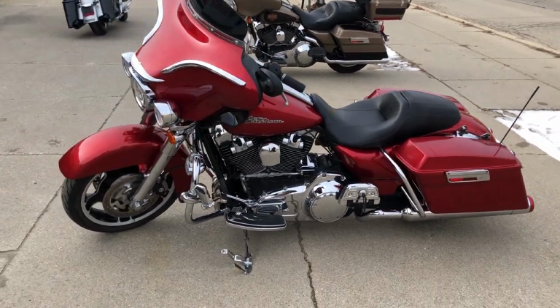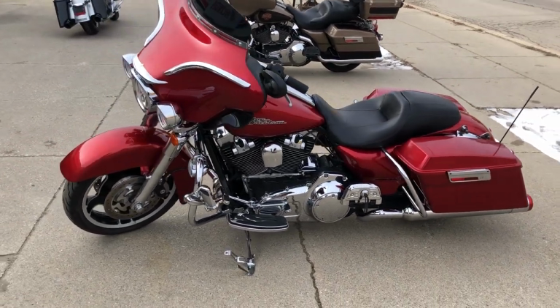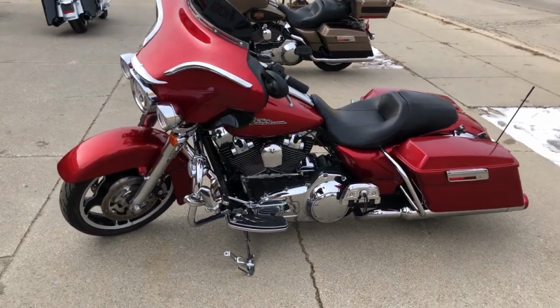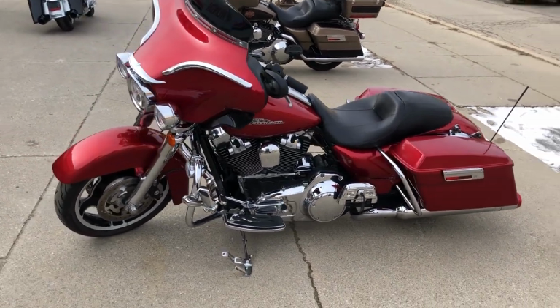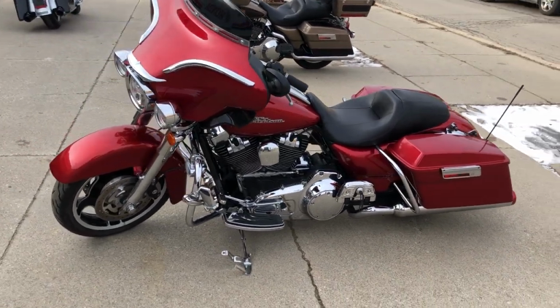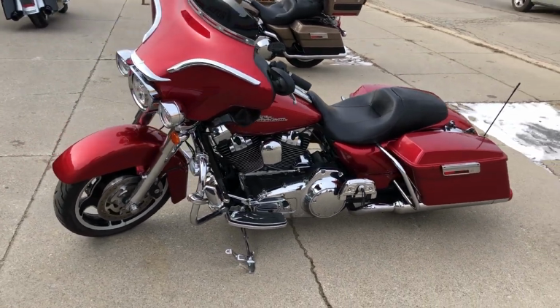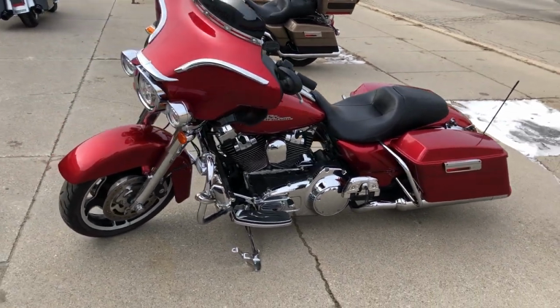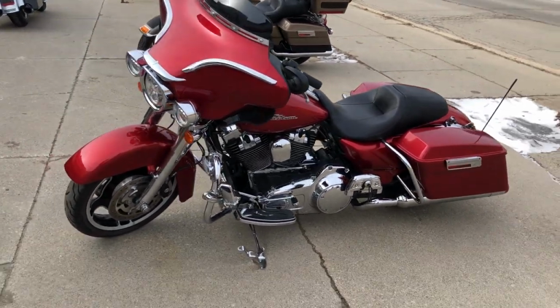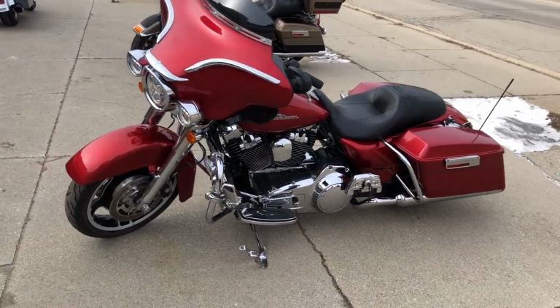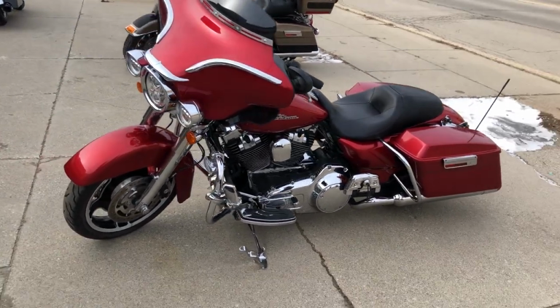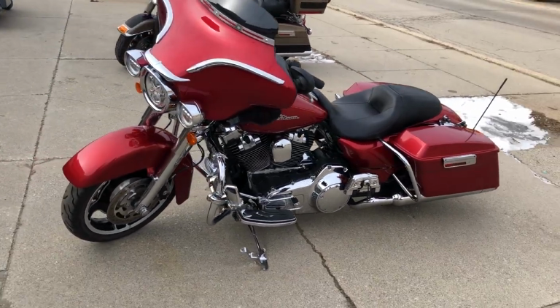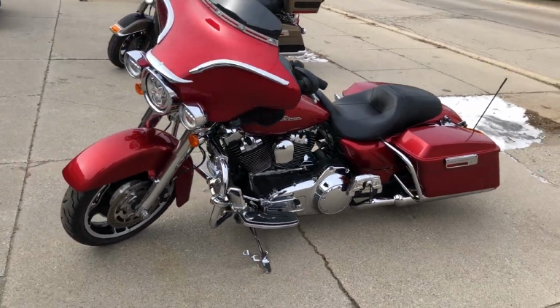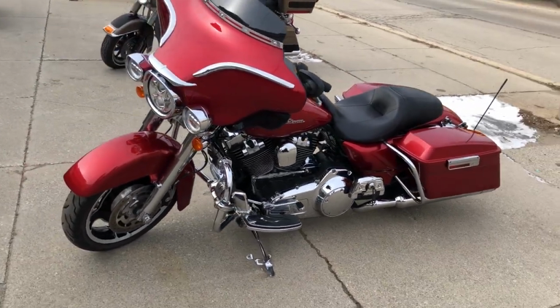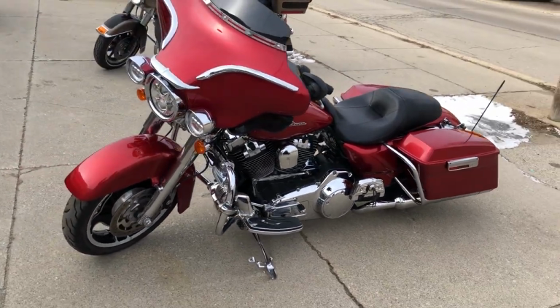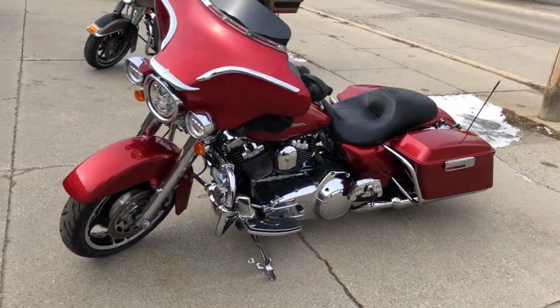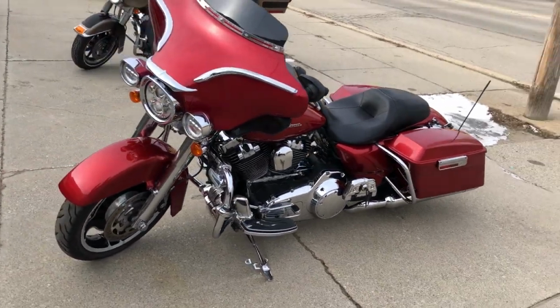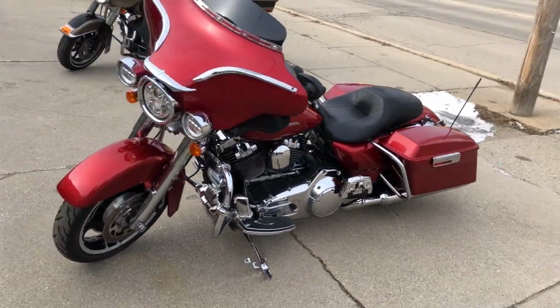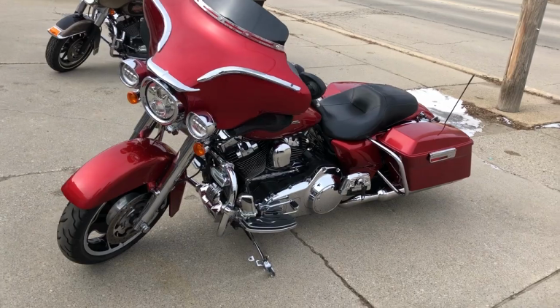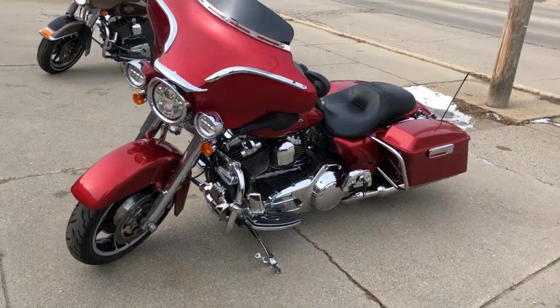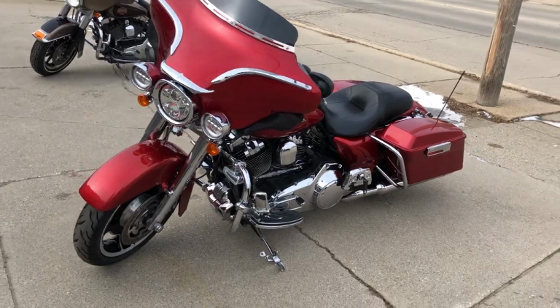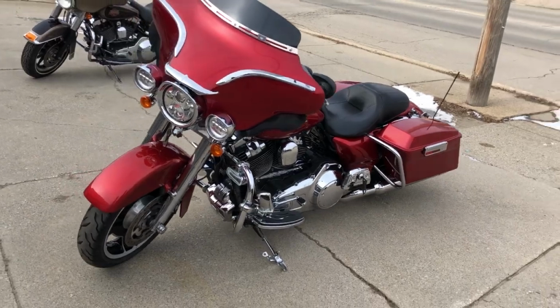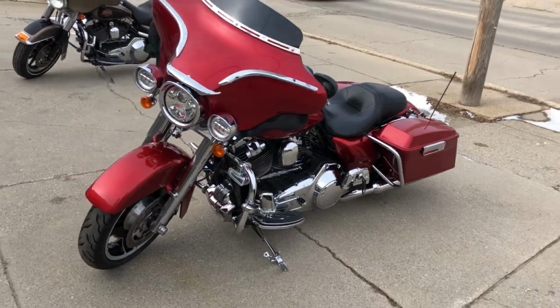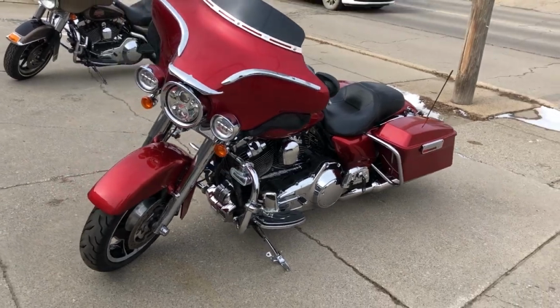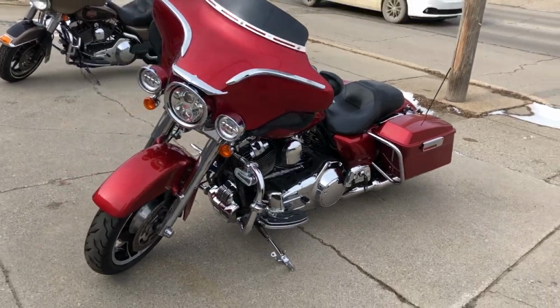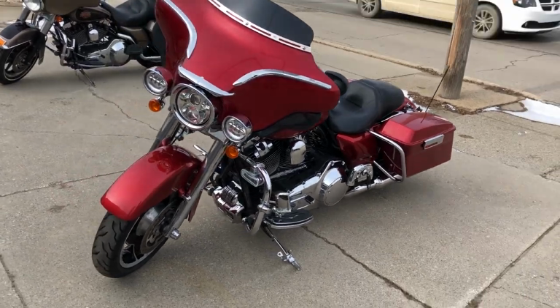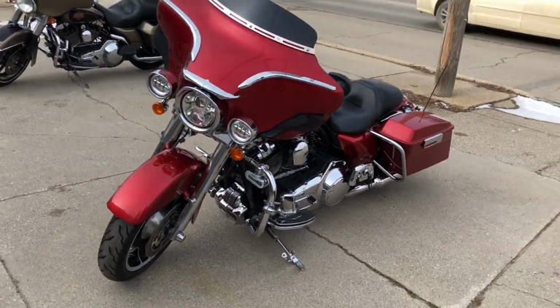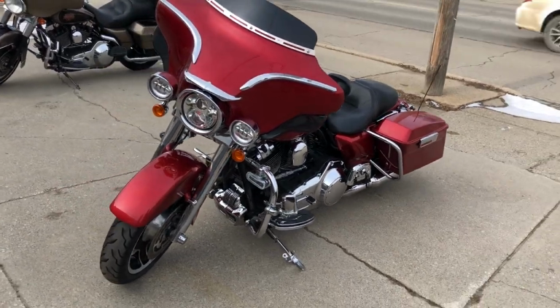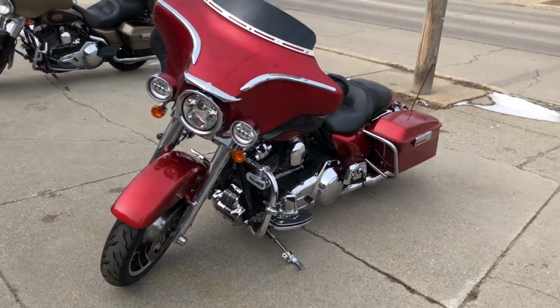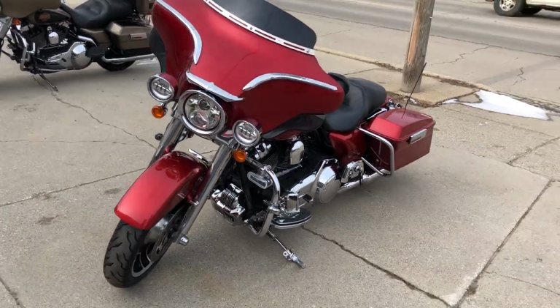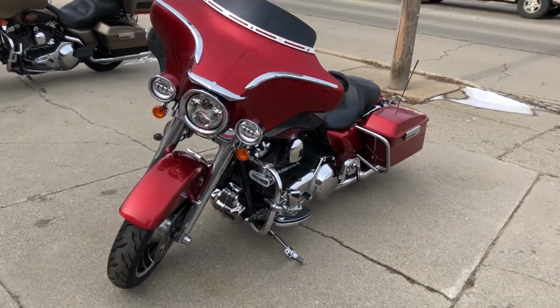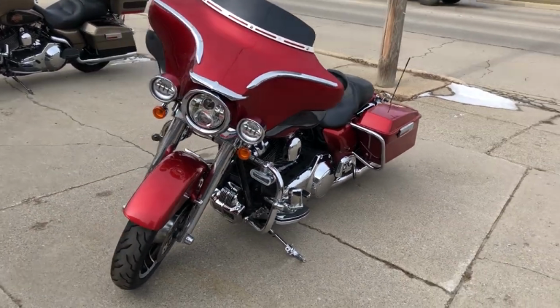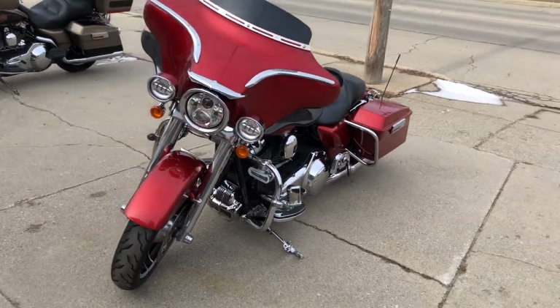Just been serviced — the dealership has inspected it, all fluids changed, and it's ready to ride.